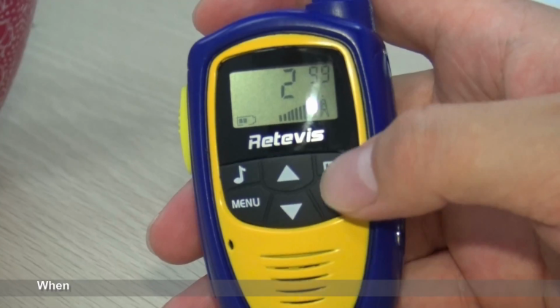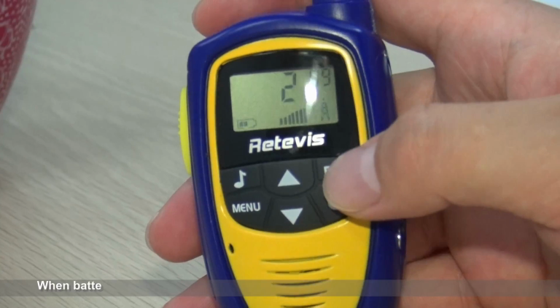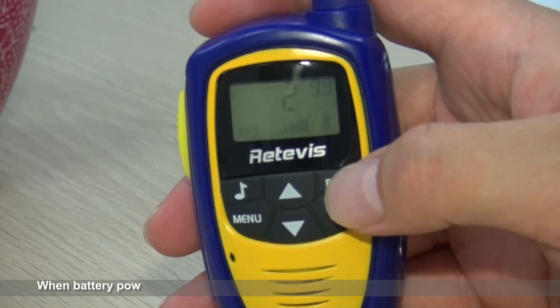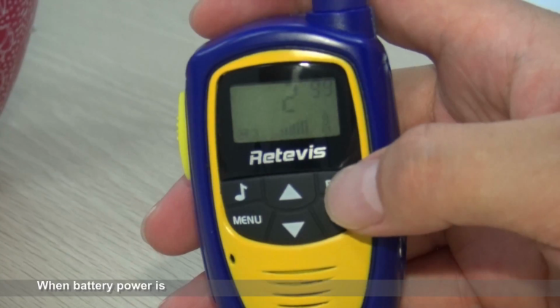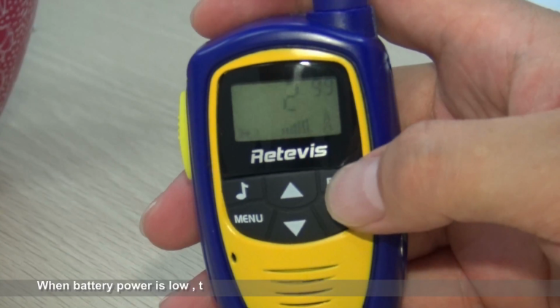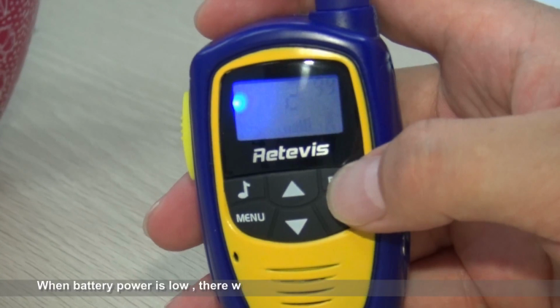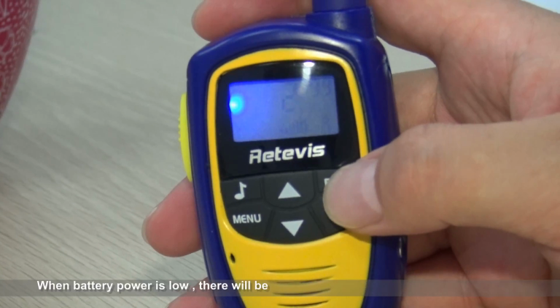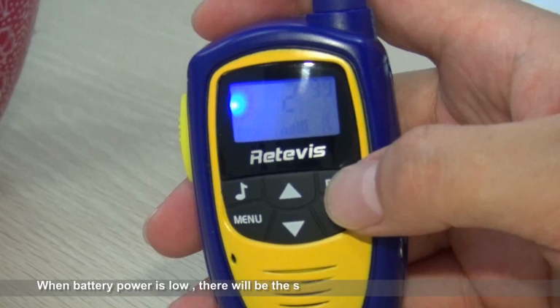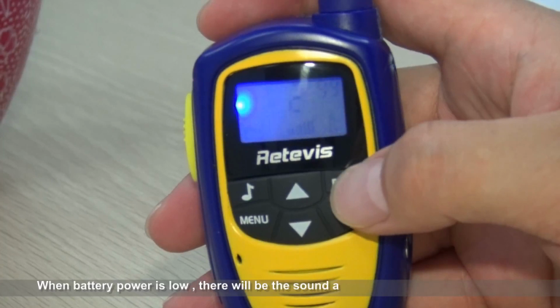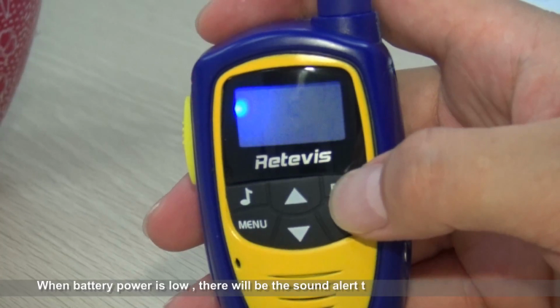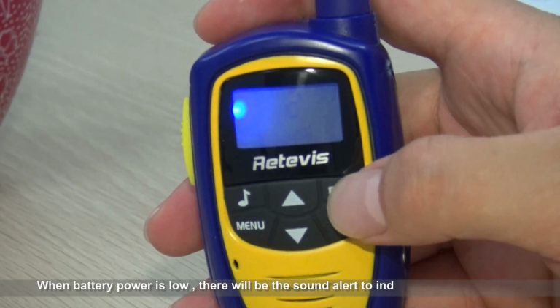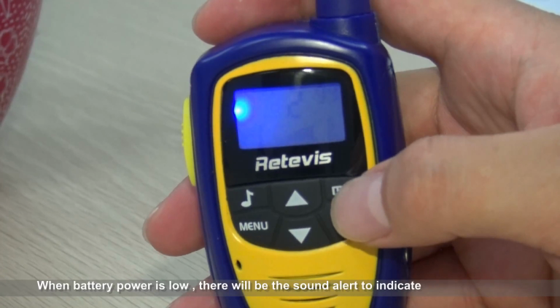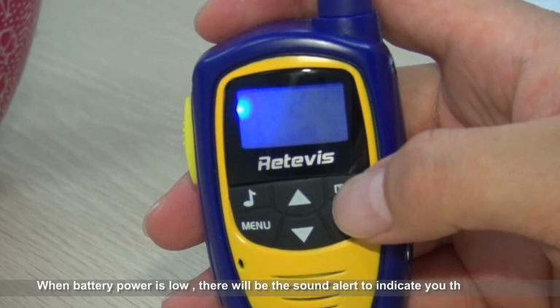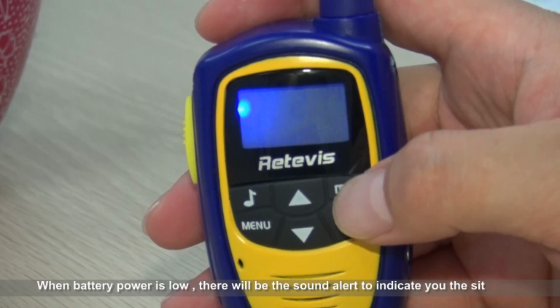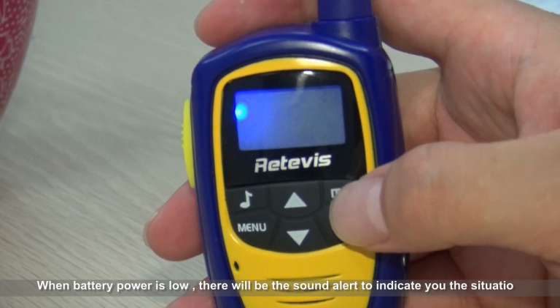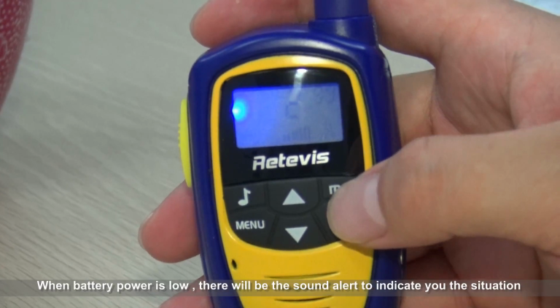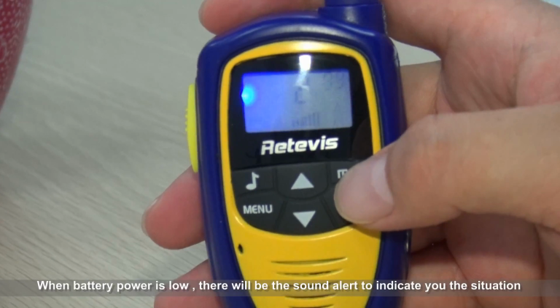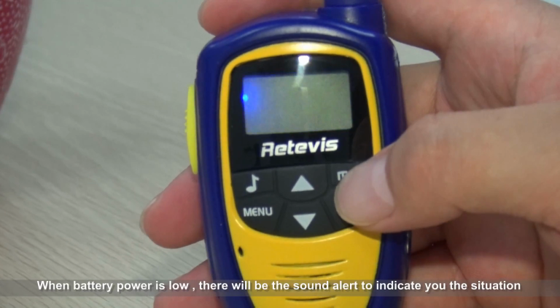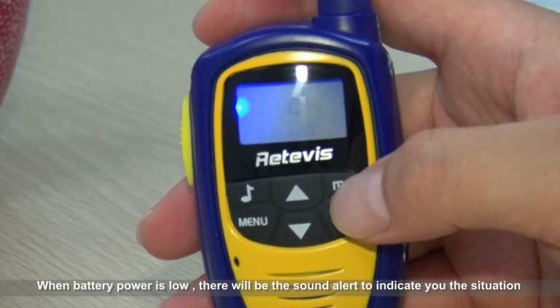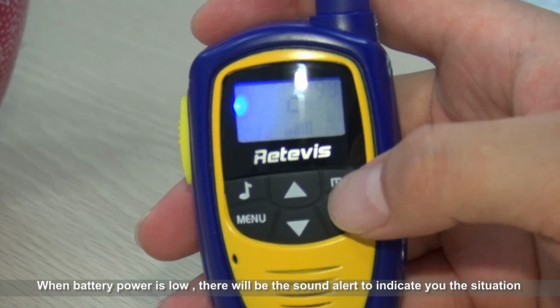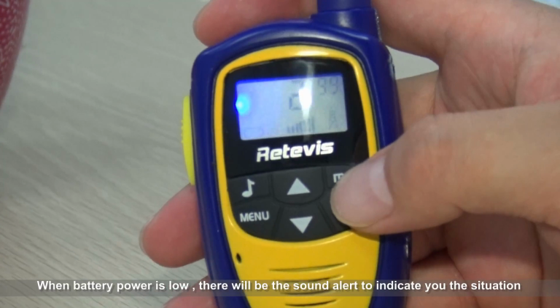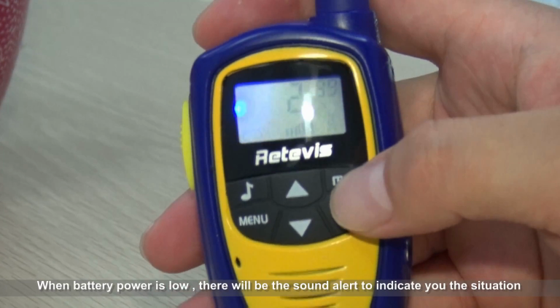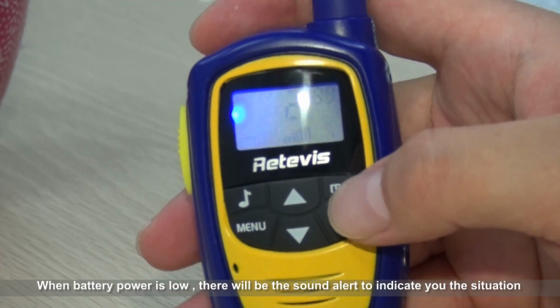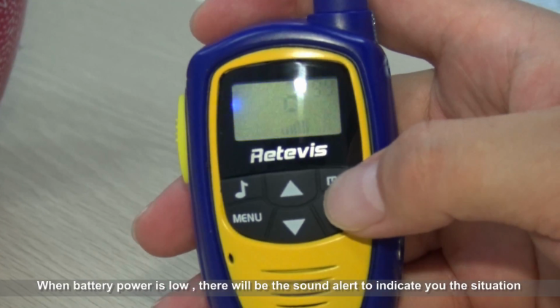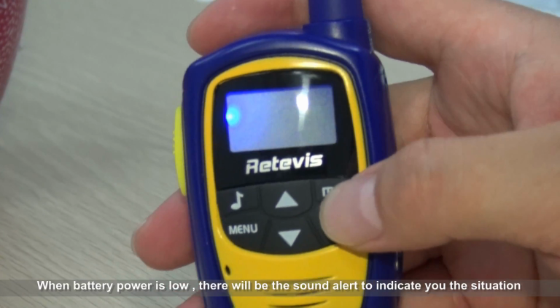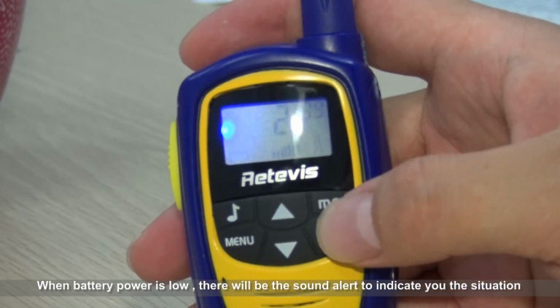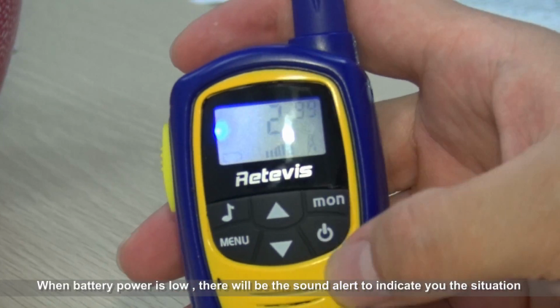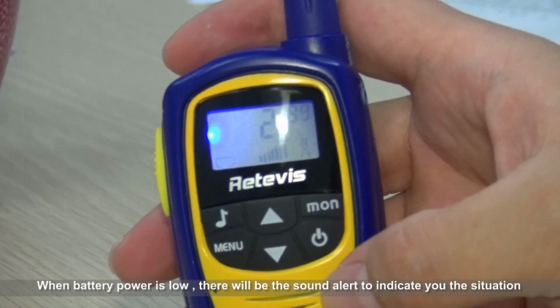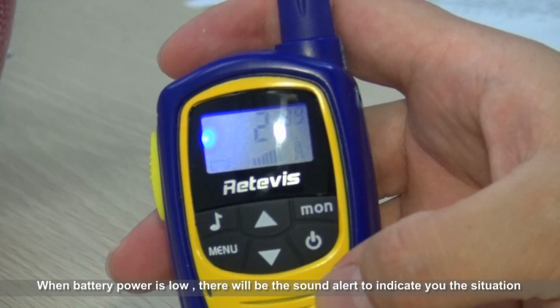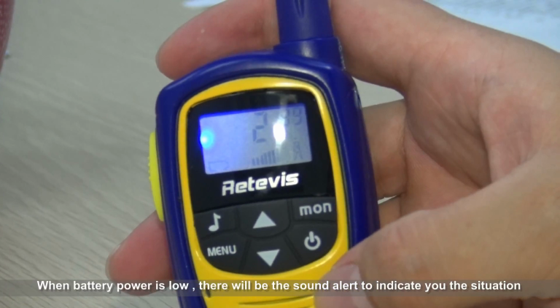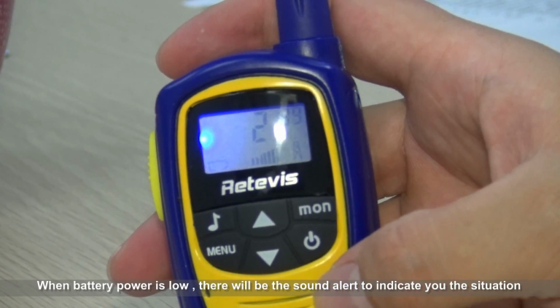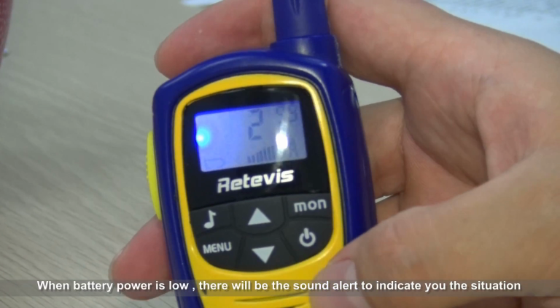When battery power is low, there will be a sound alert to indicate the situation.